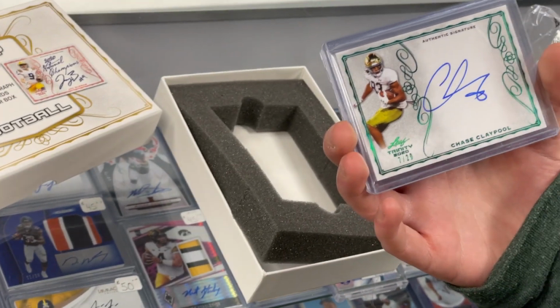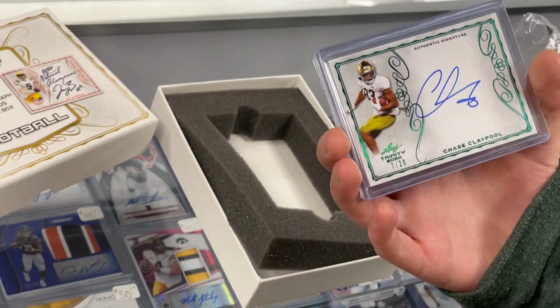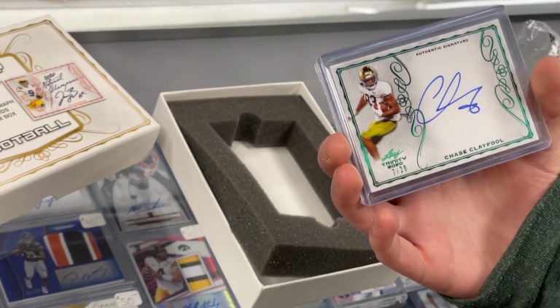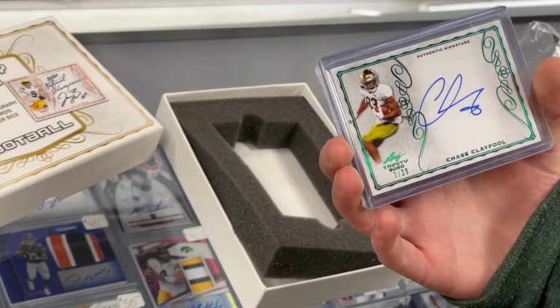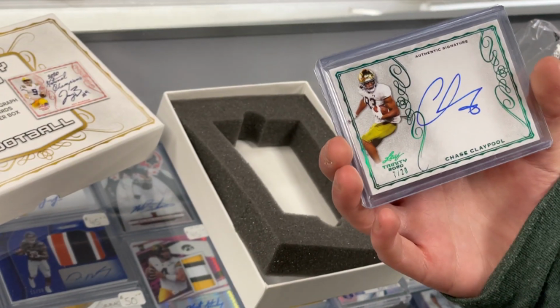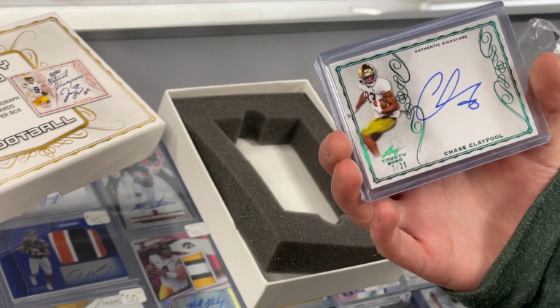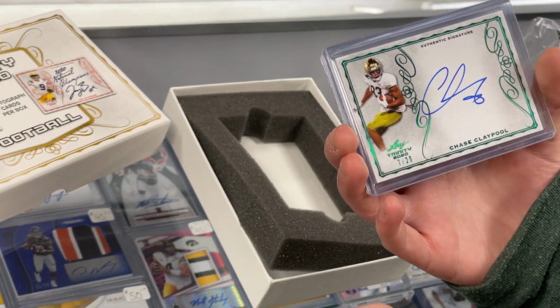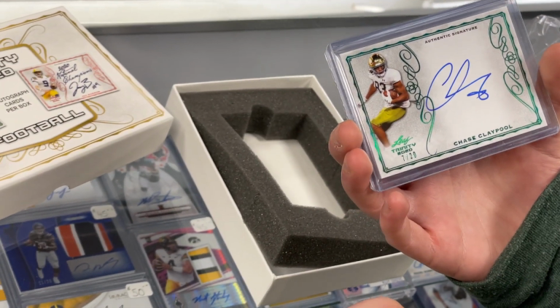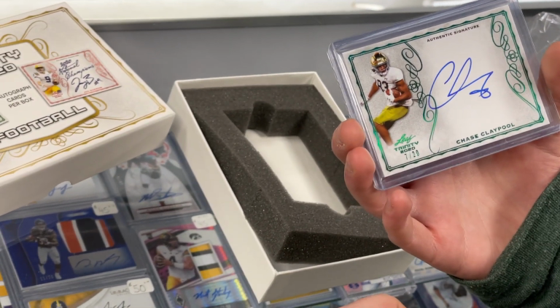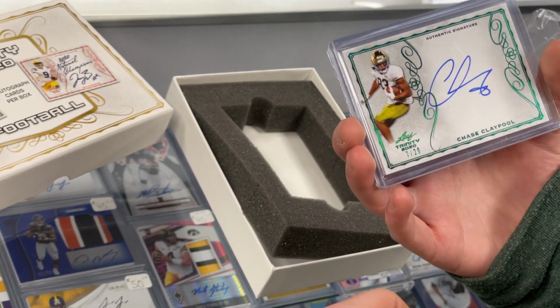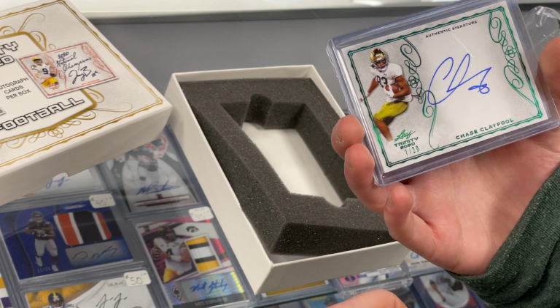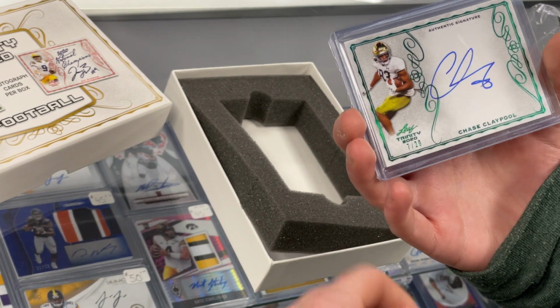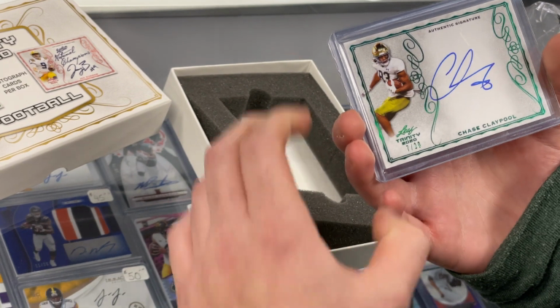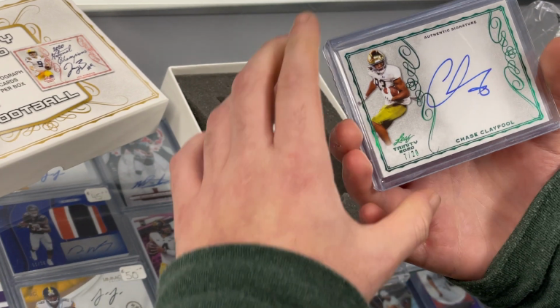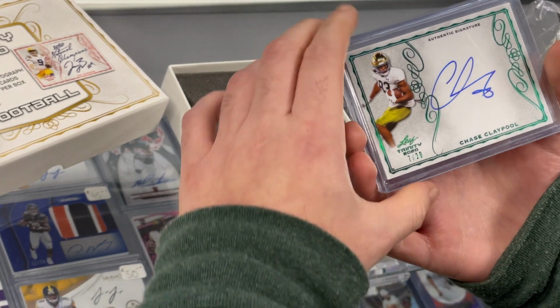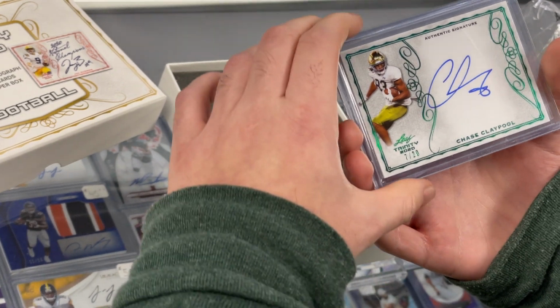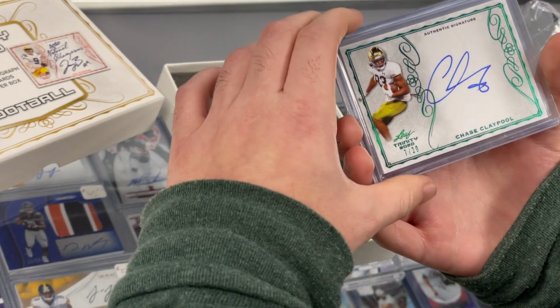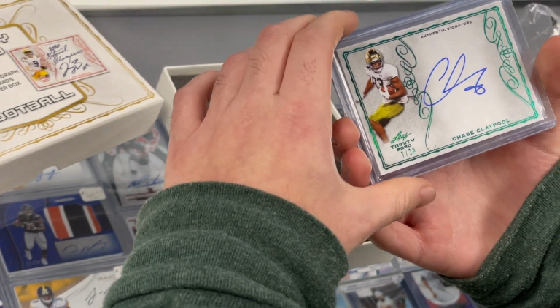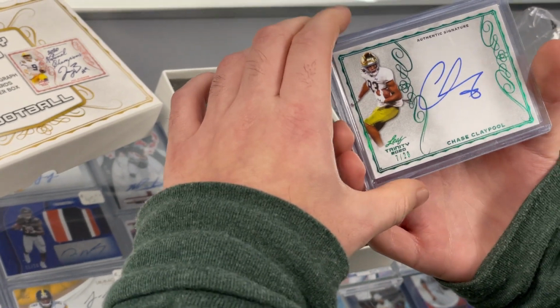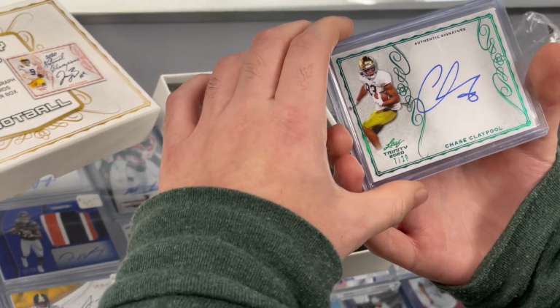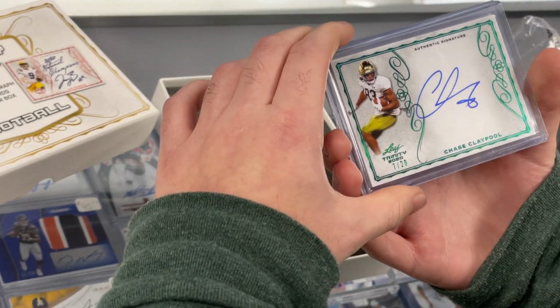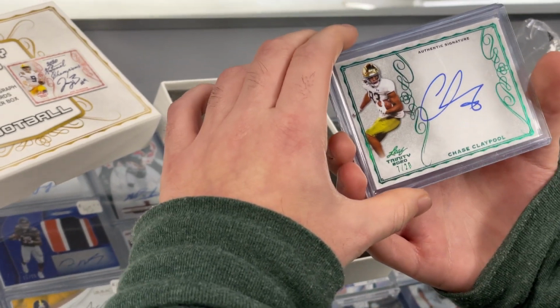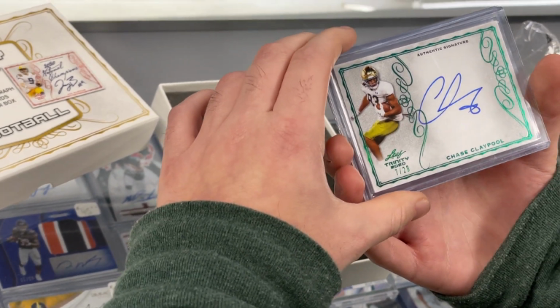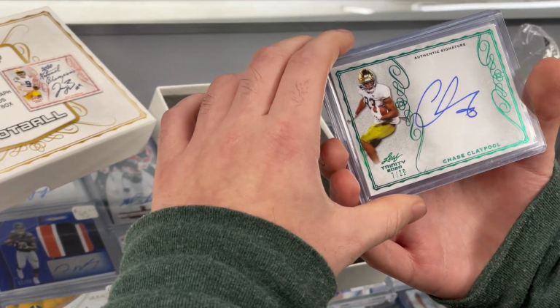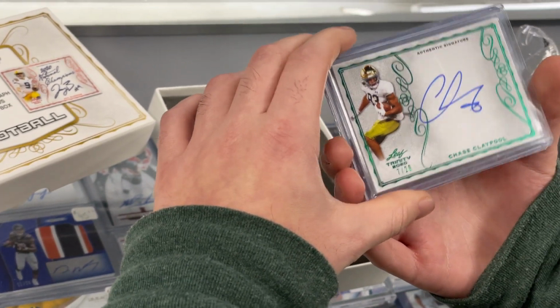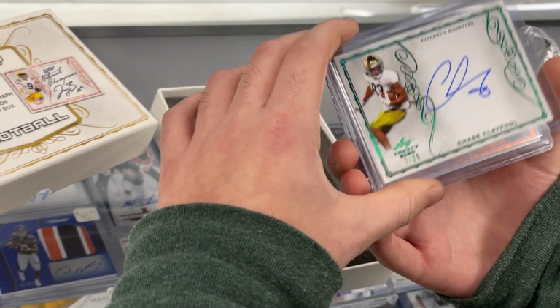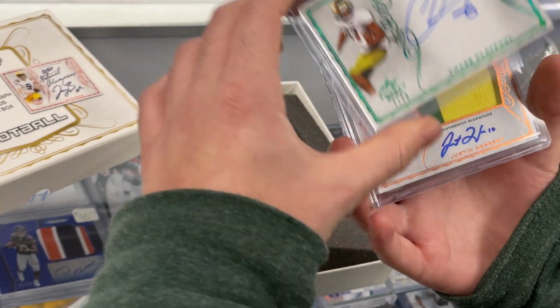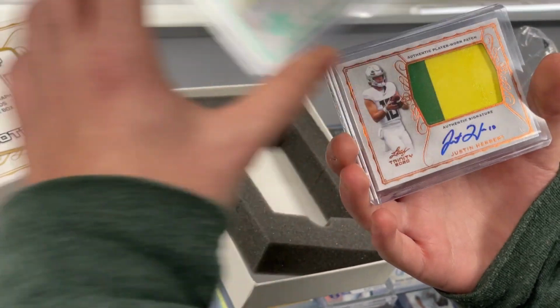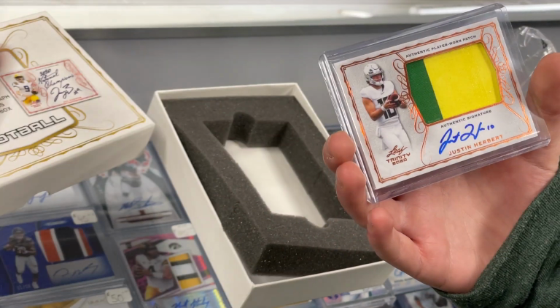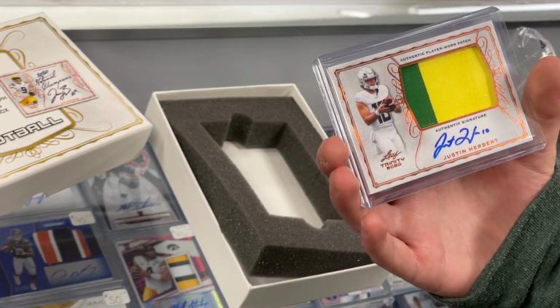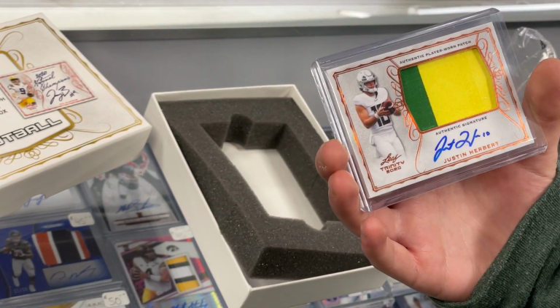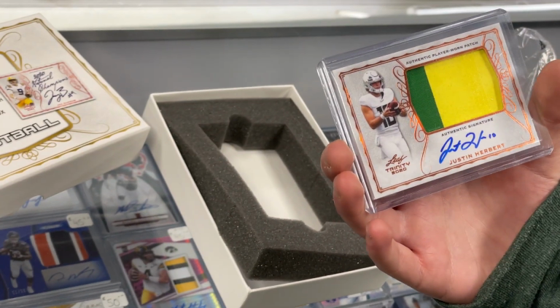Chase Claypool, numbered to 20, Notre Dame — people will go nuts for that one. That's nice. On card.